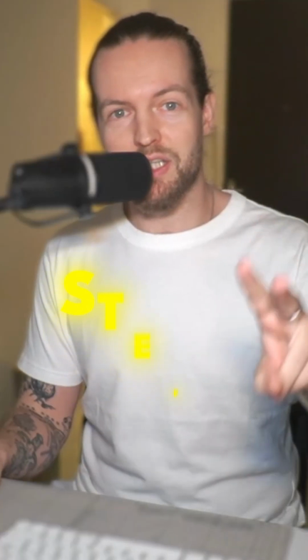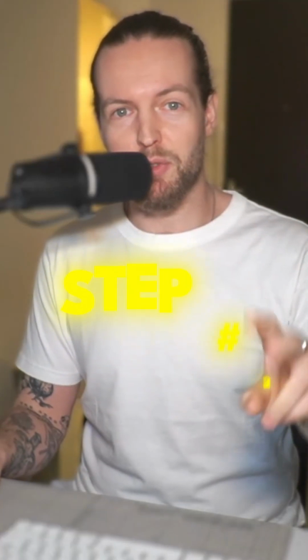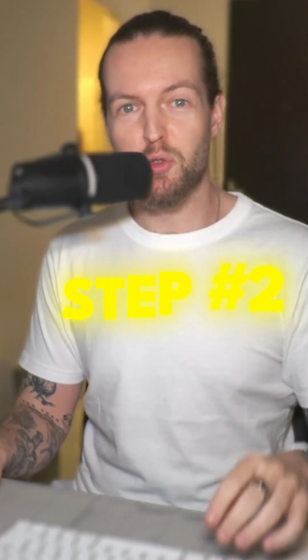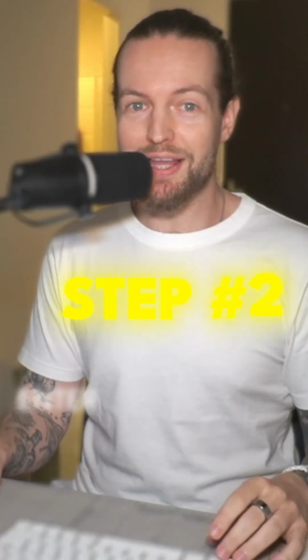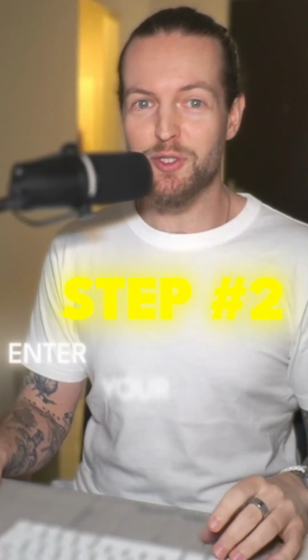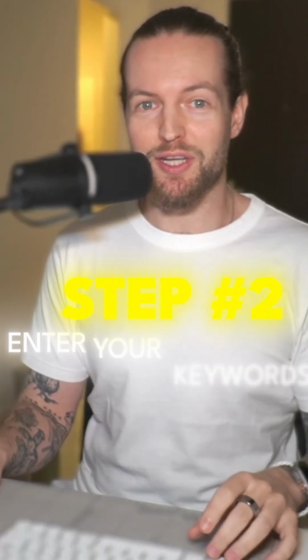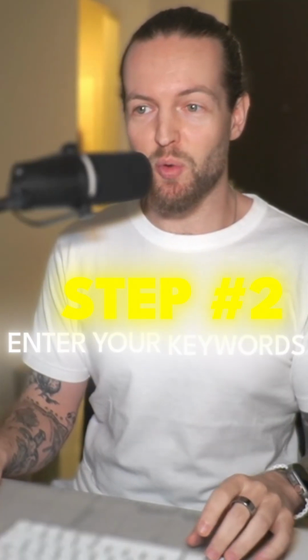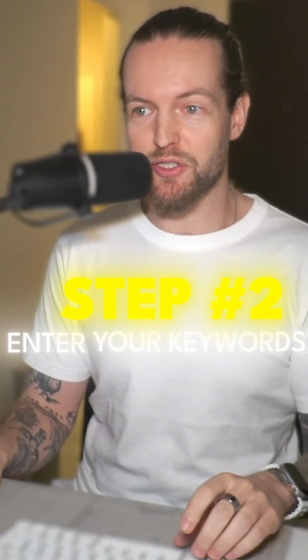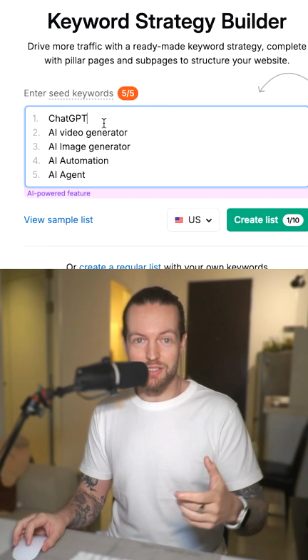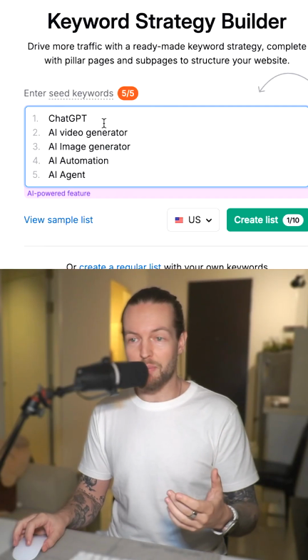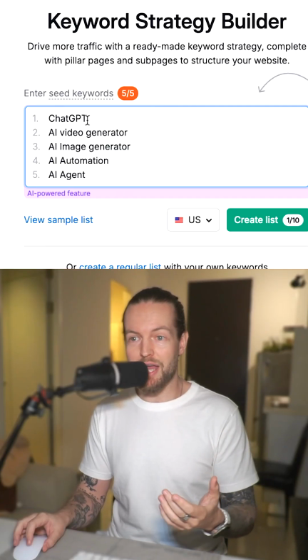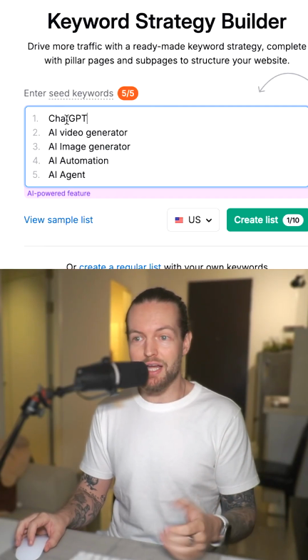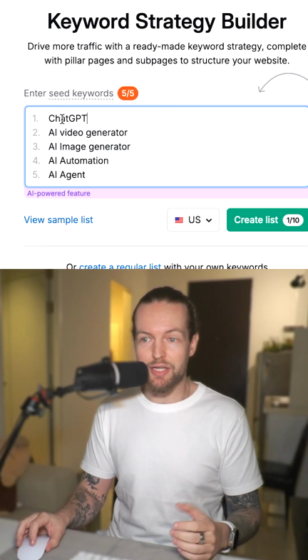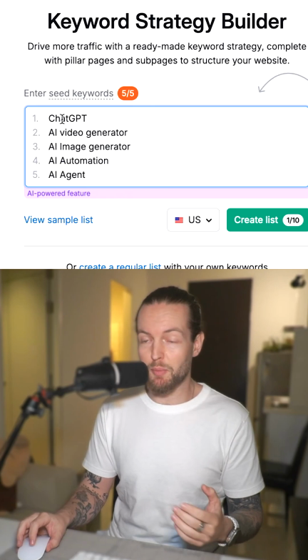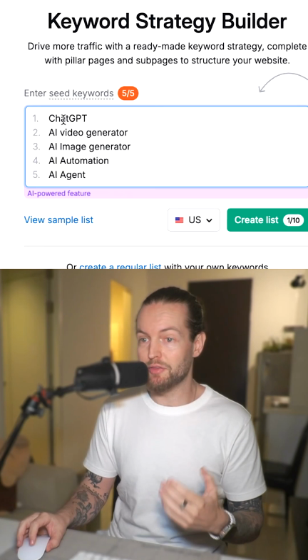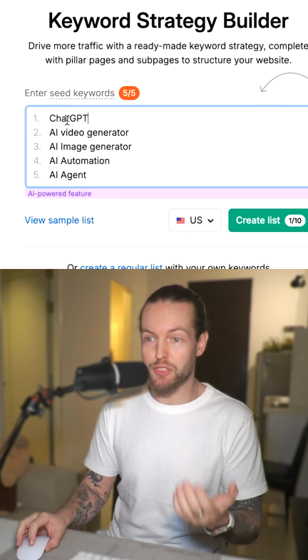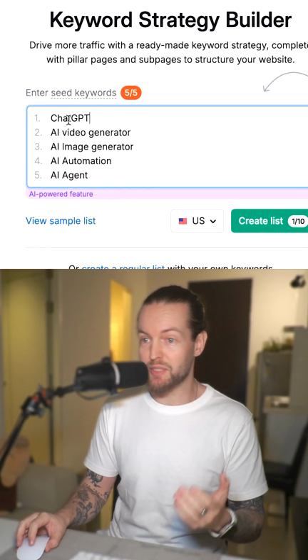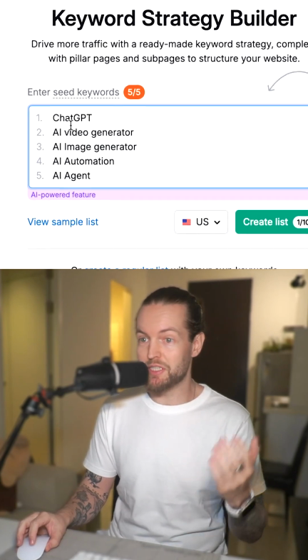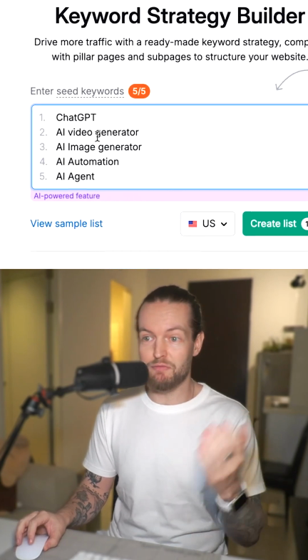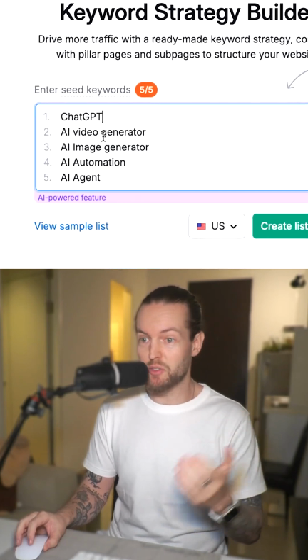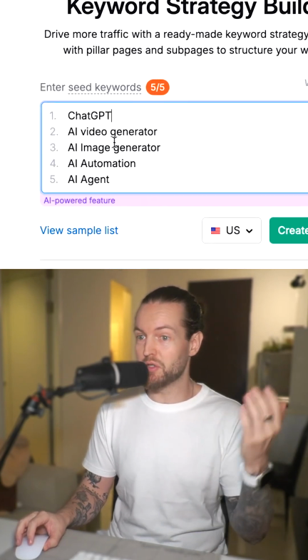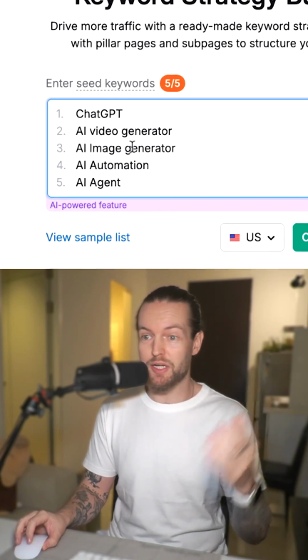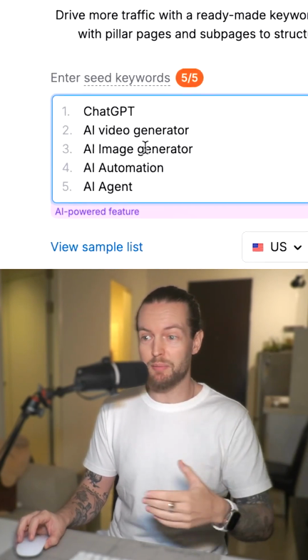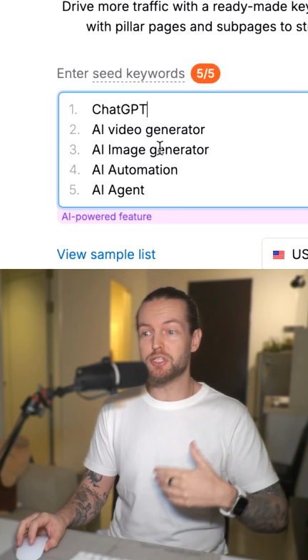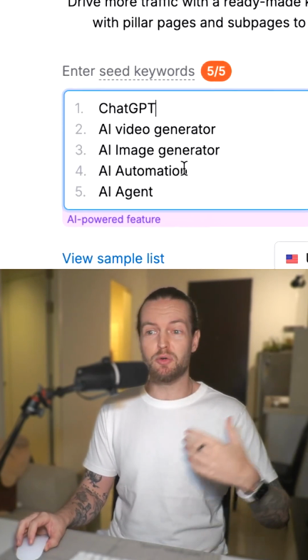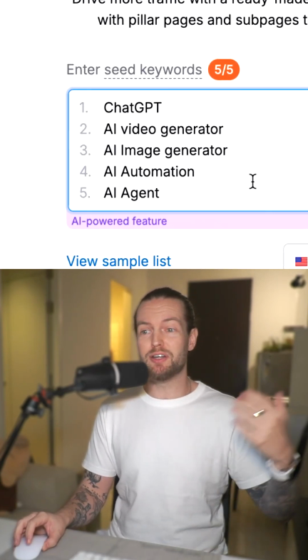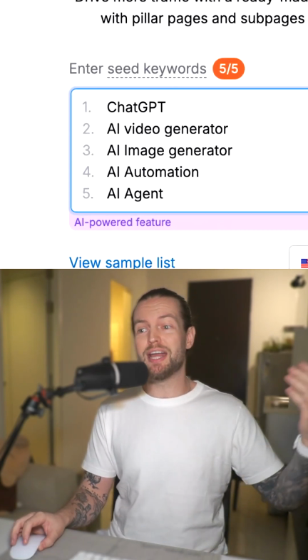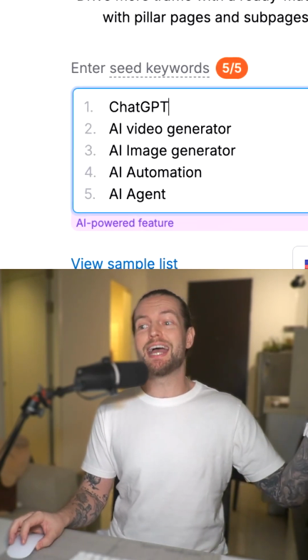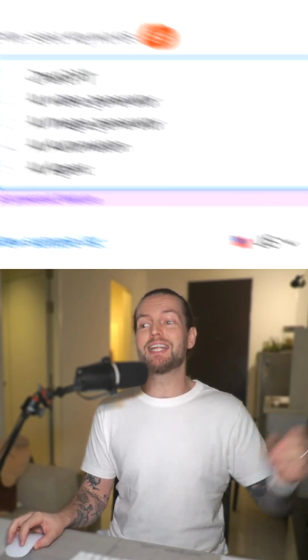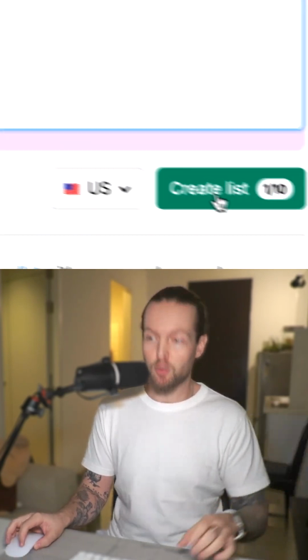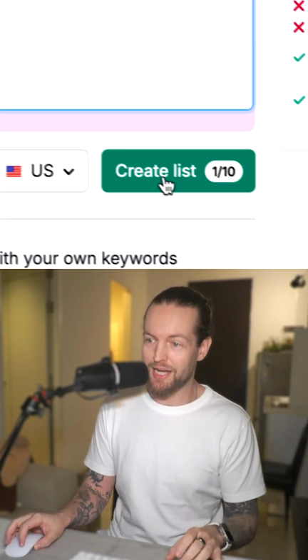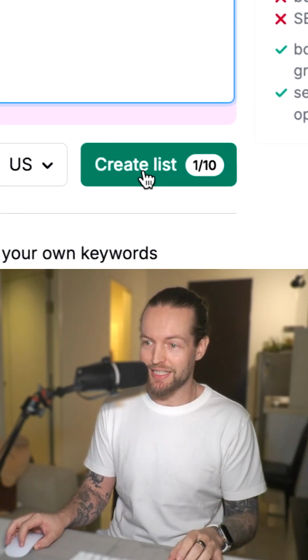Step number two, enter your keywords. Since I'm in the AI niche, I'm going to enter ChatGPT, video generator, image generator, and create list.